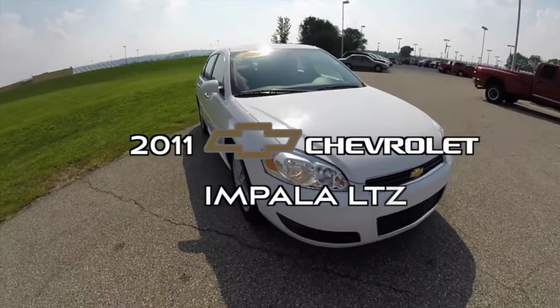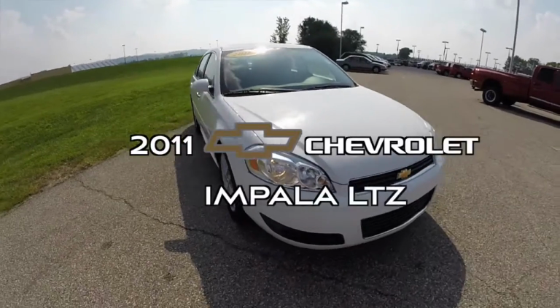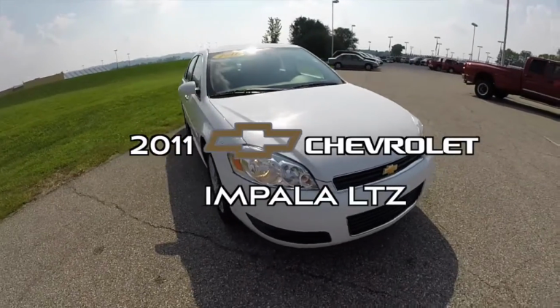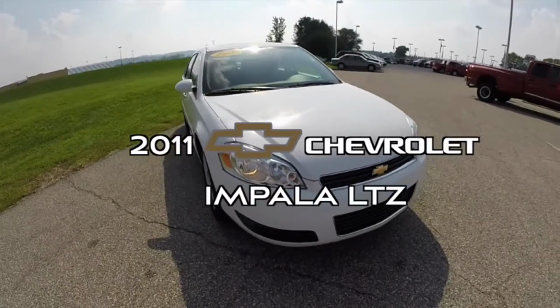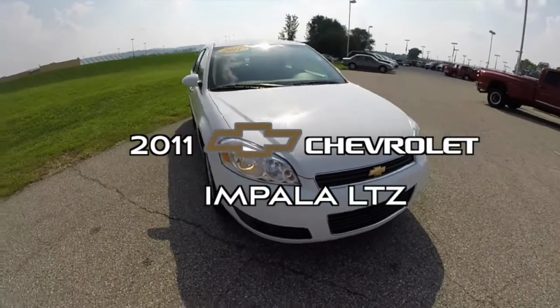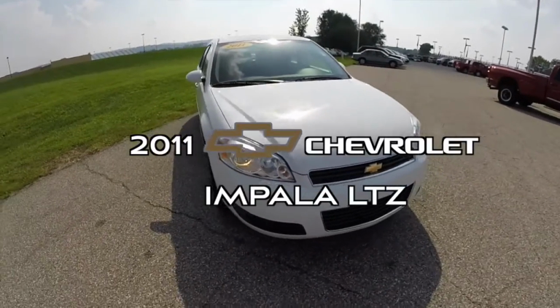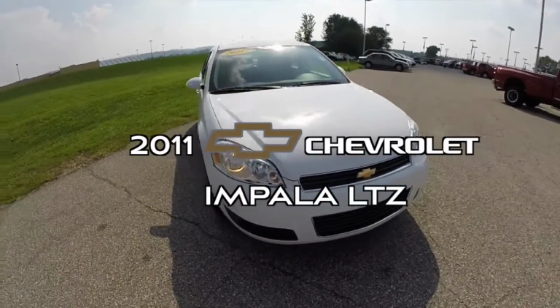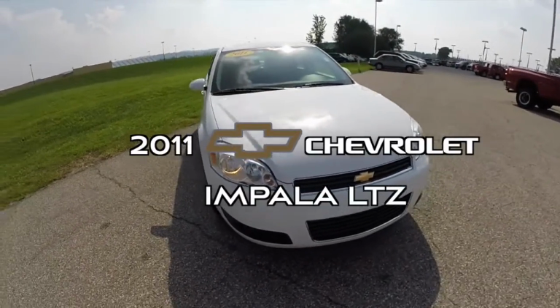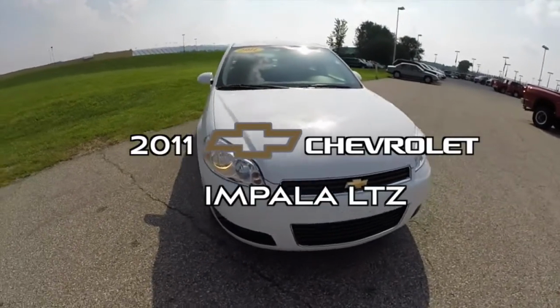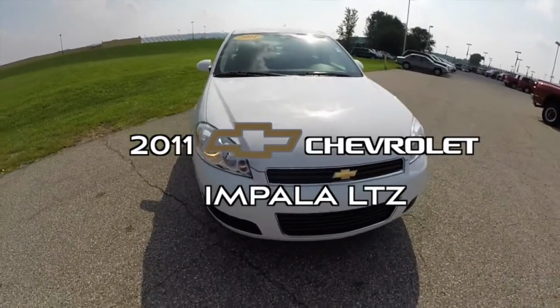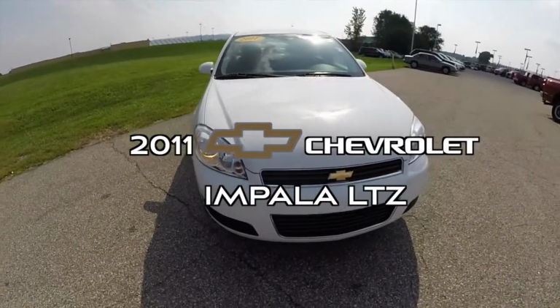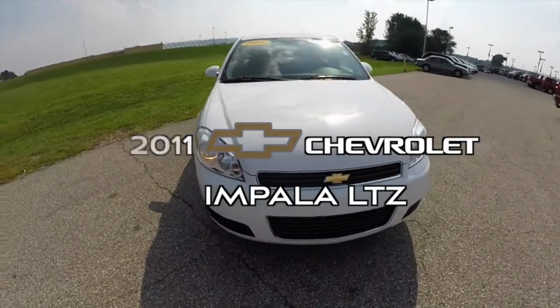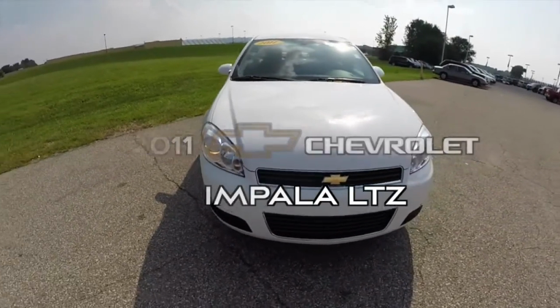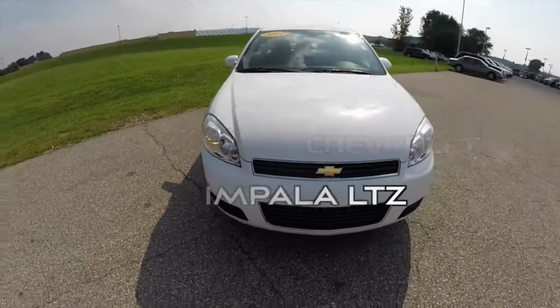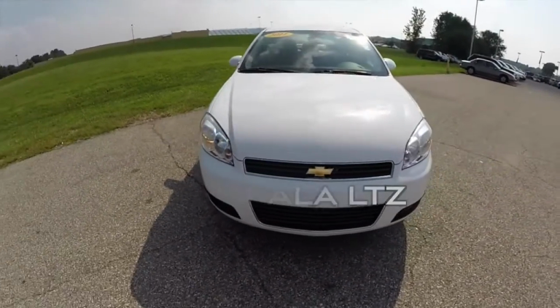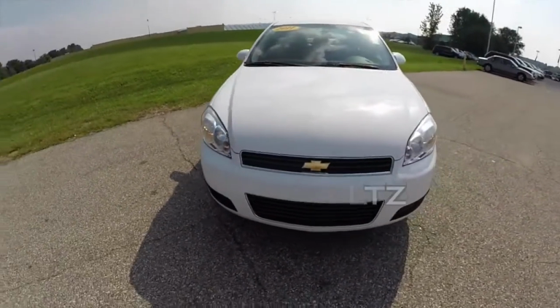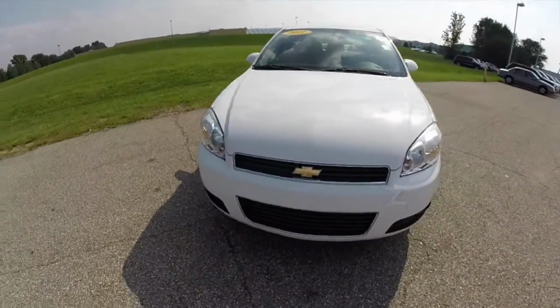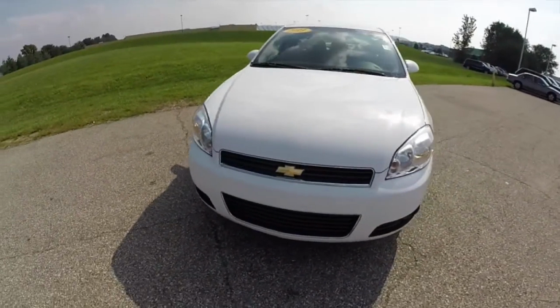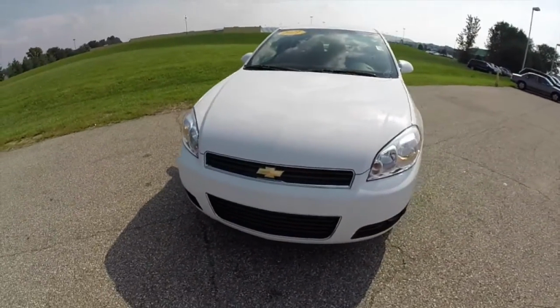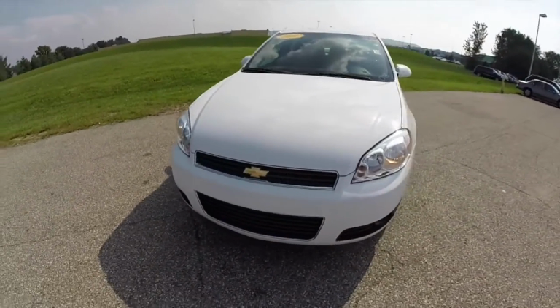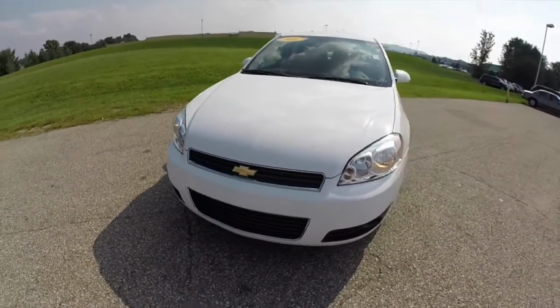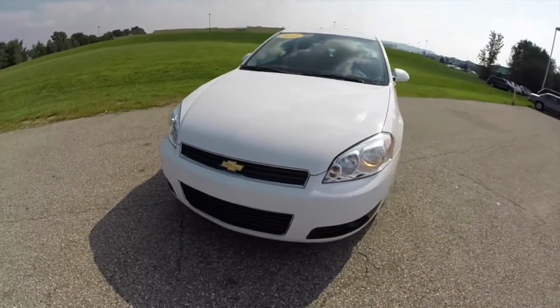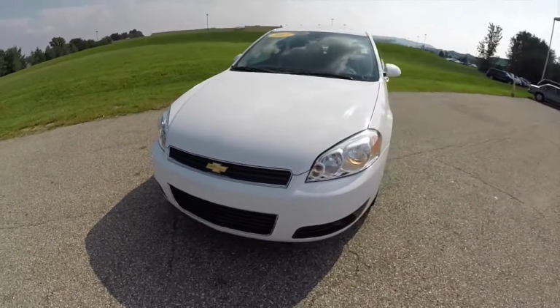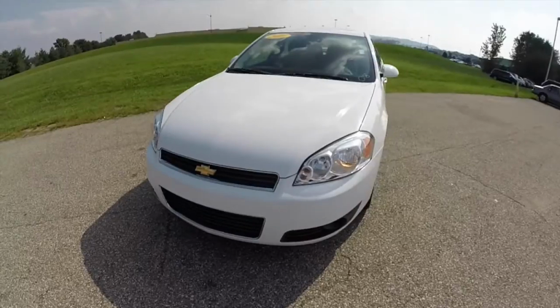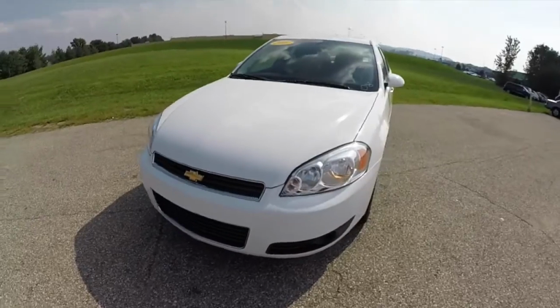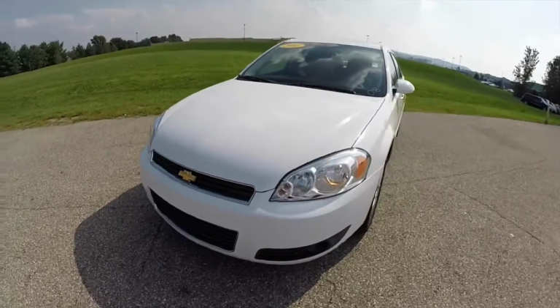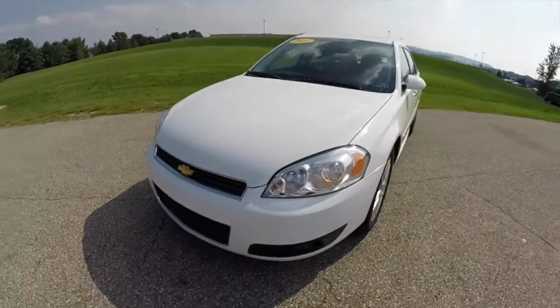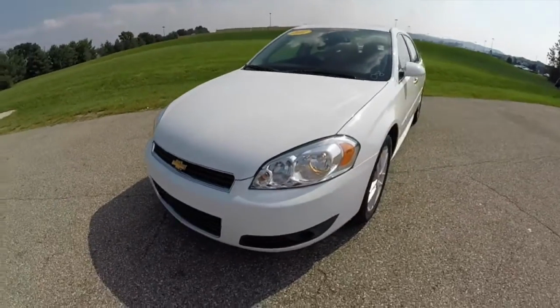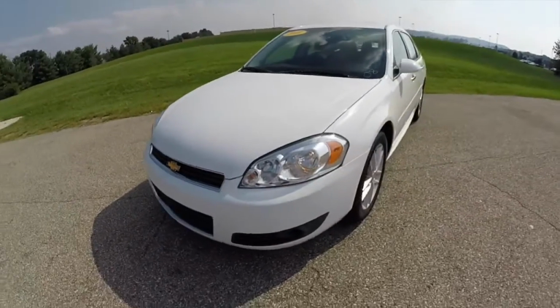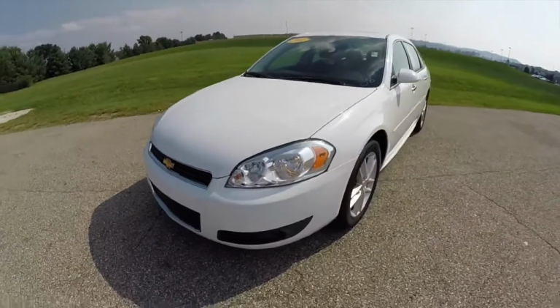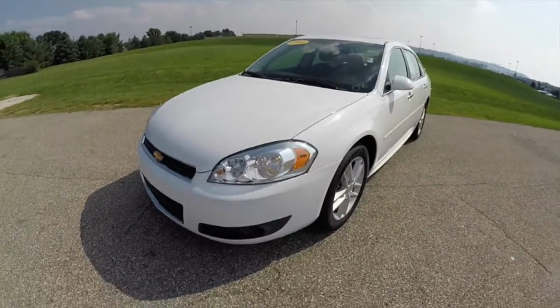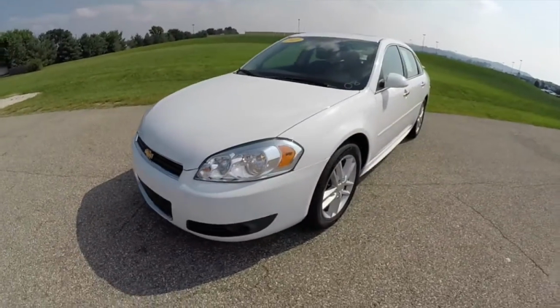Hello everyone. Today we're going to take a quick walk around look at this 2011 Chevrolet Impala LTZ.